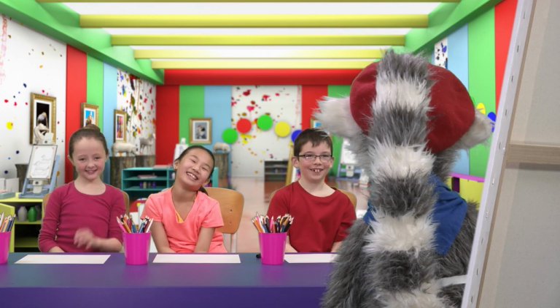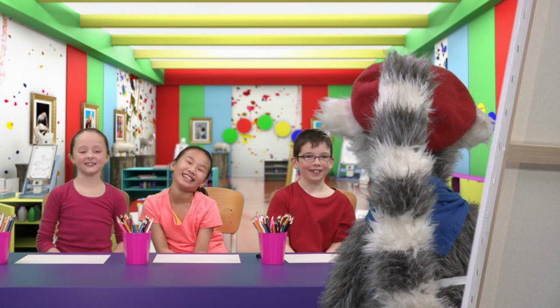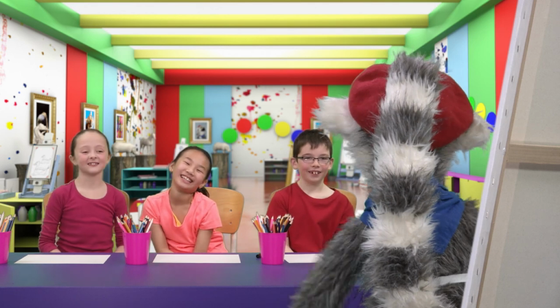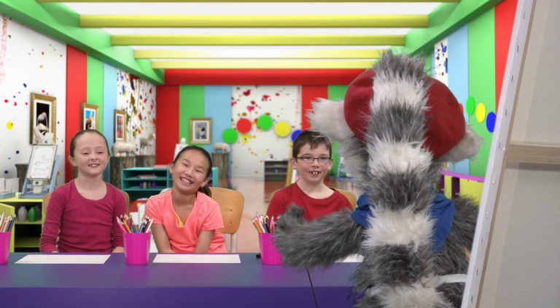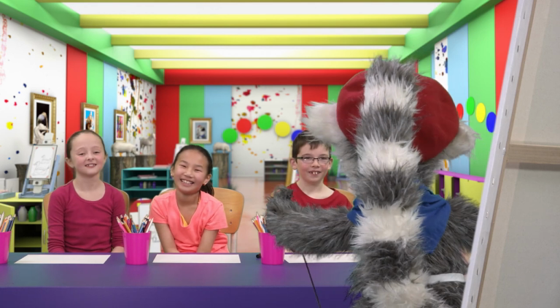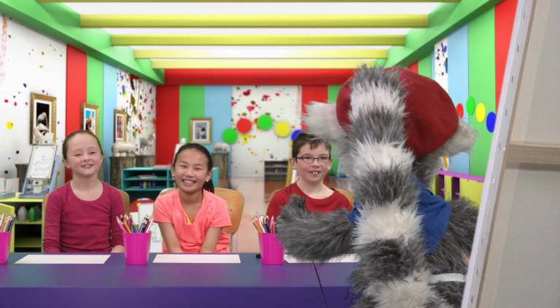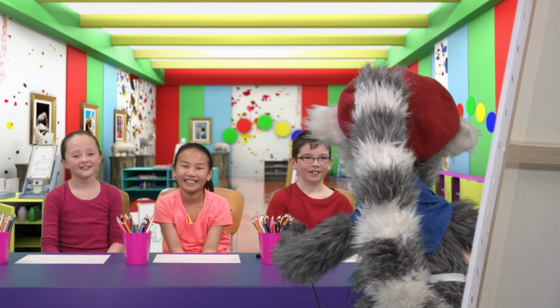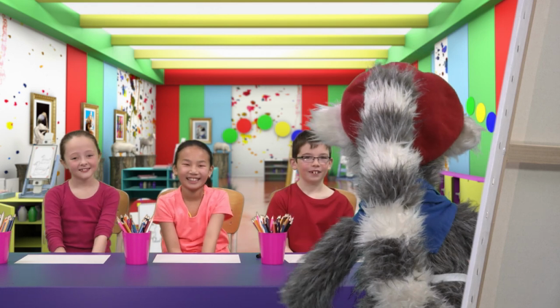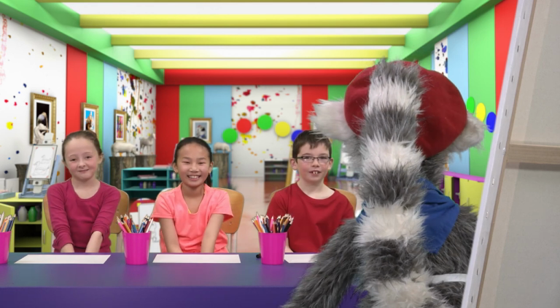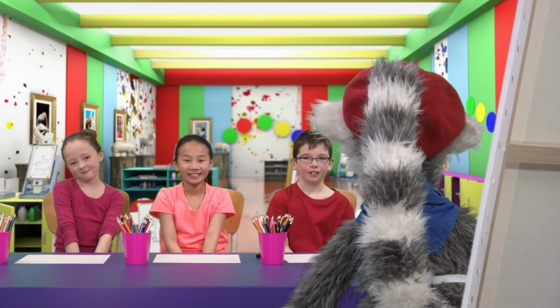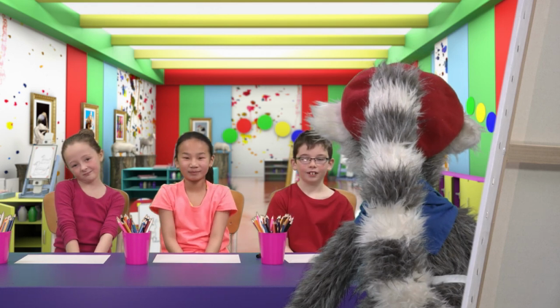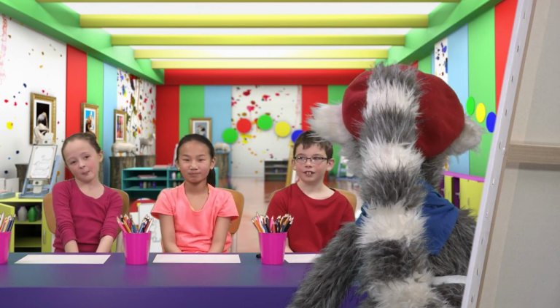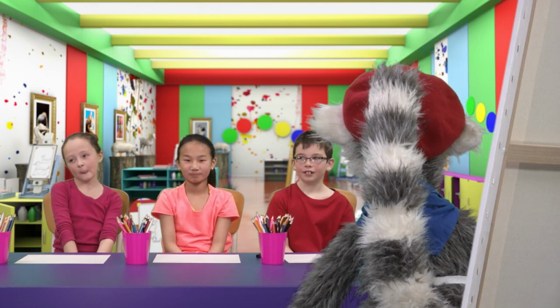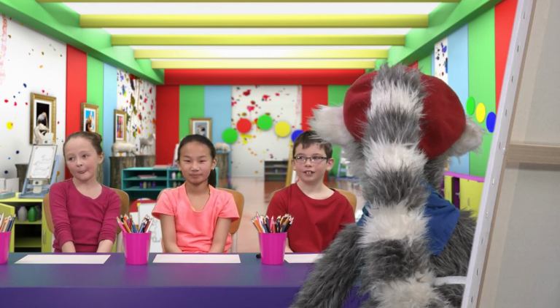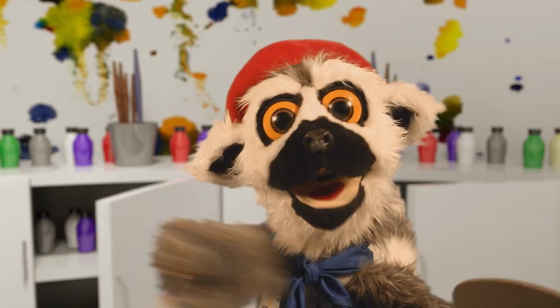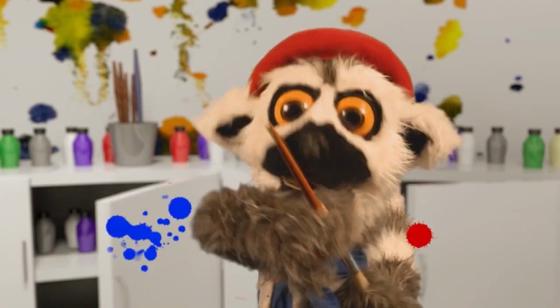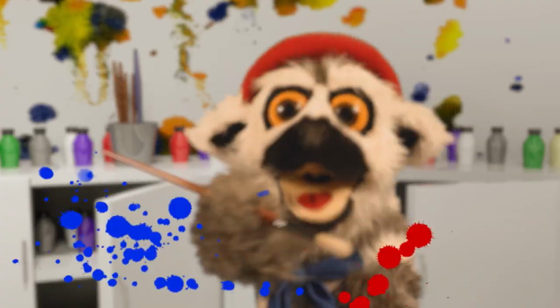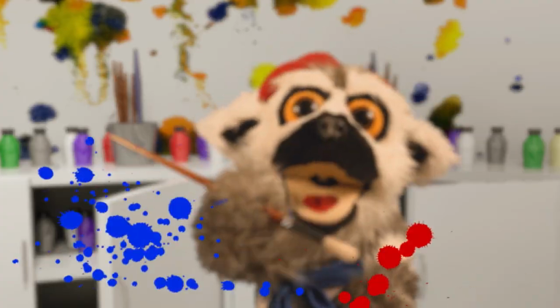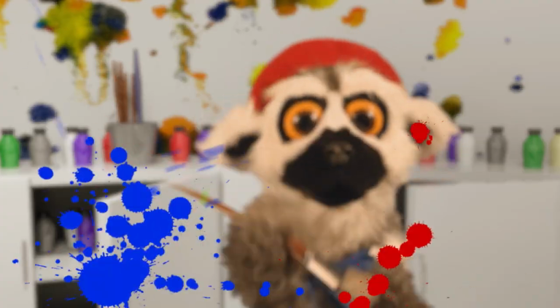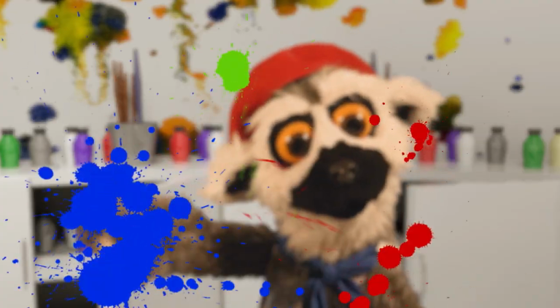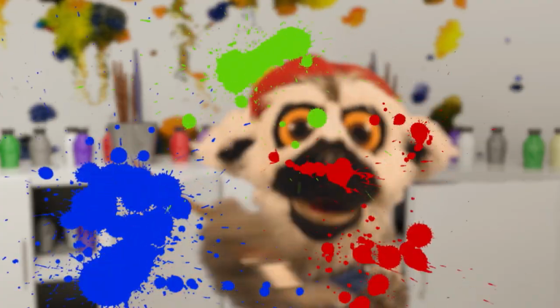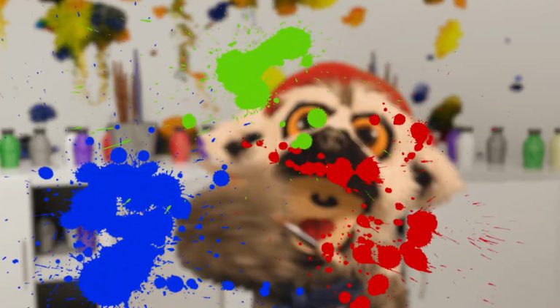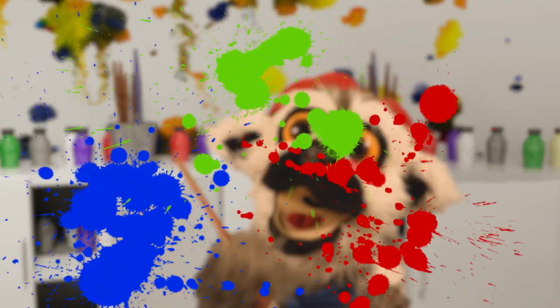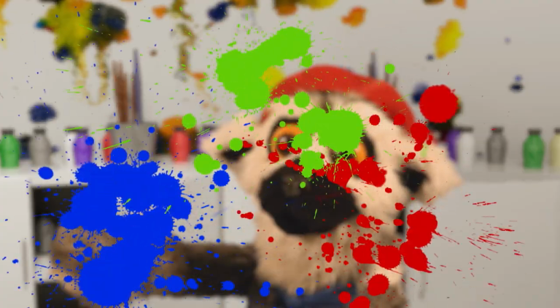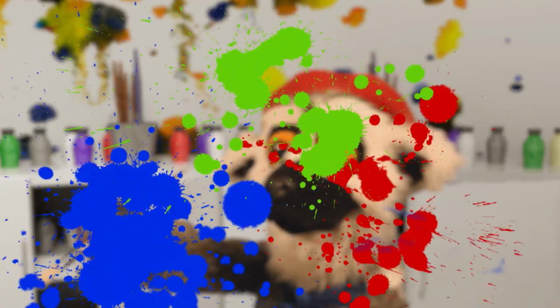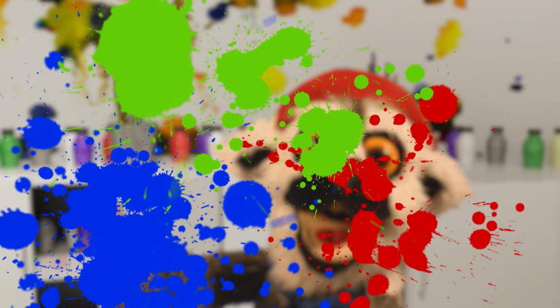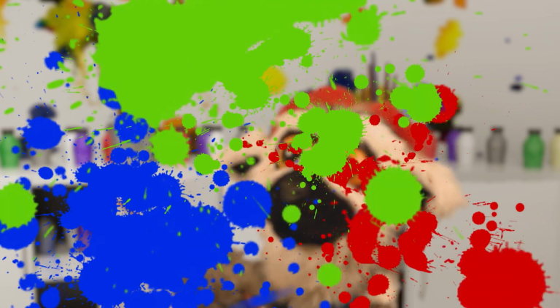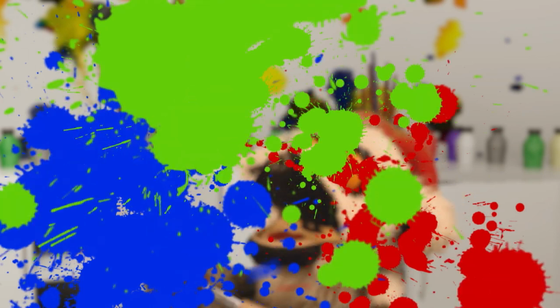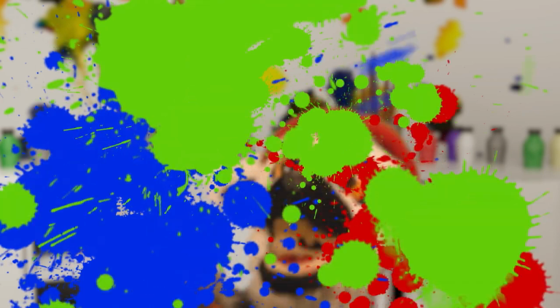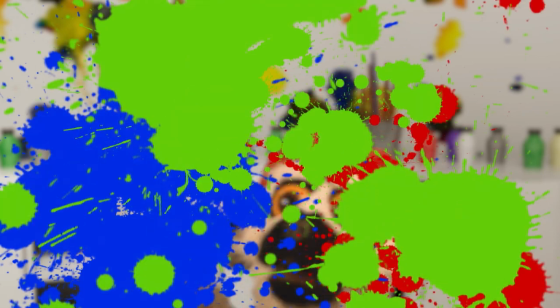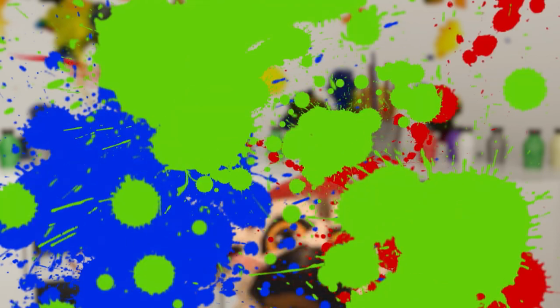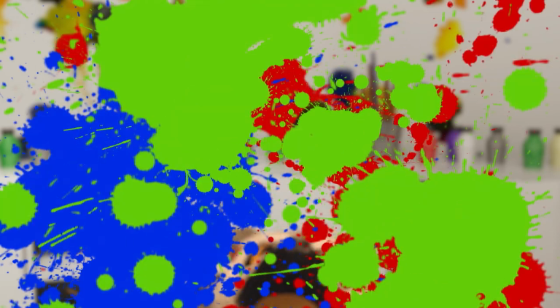Magnifique! Magnifique! Oh! Bye-bye! Au revoir! Woo-hoo!